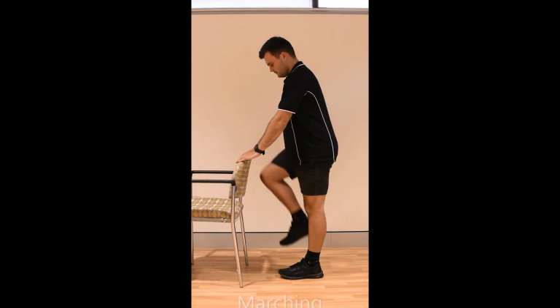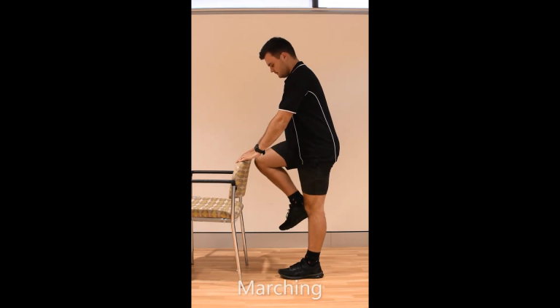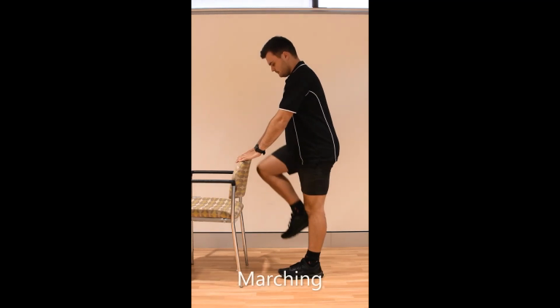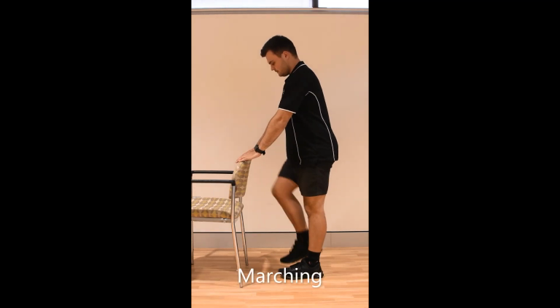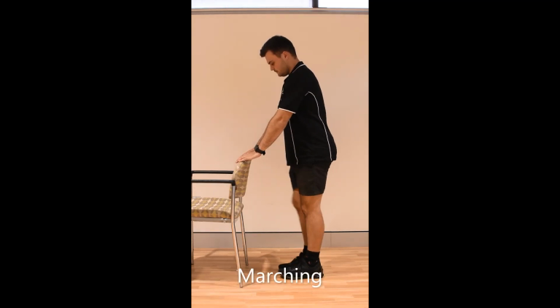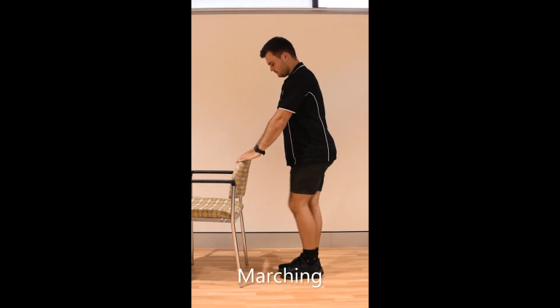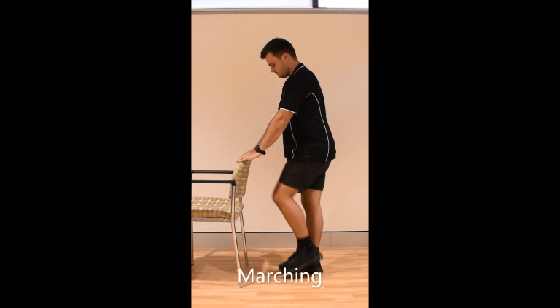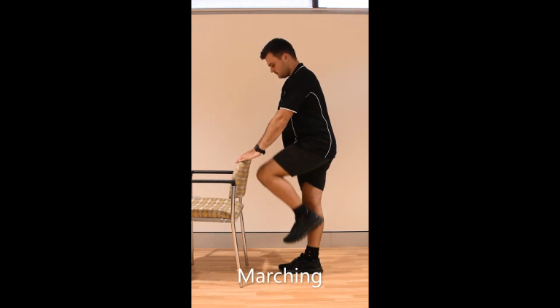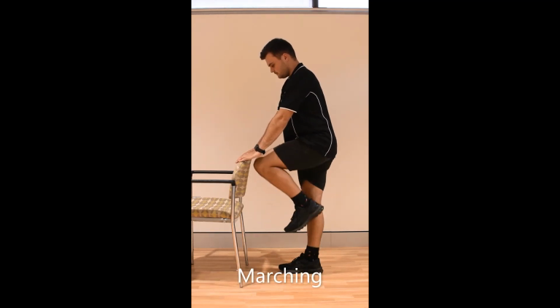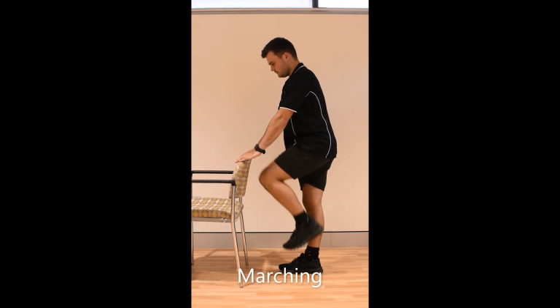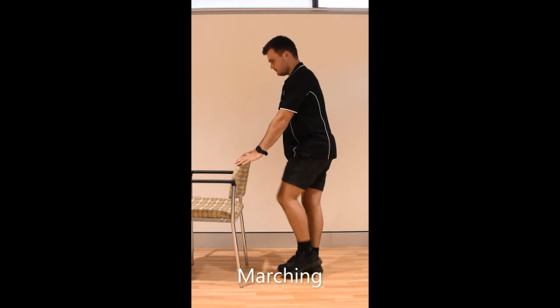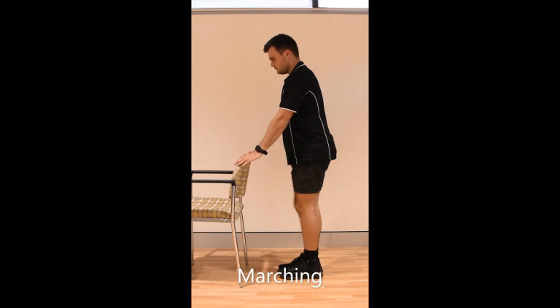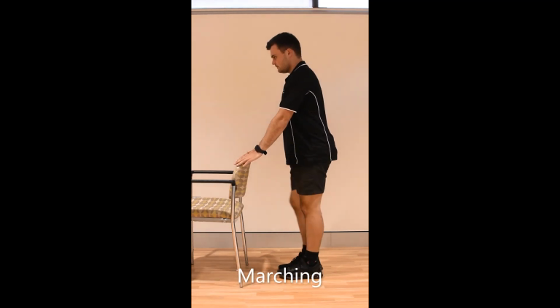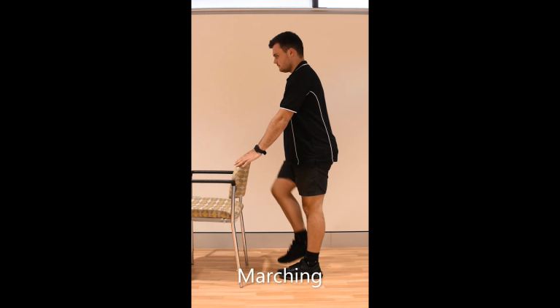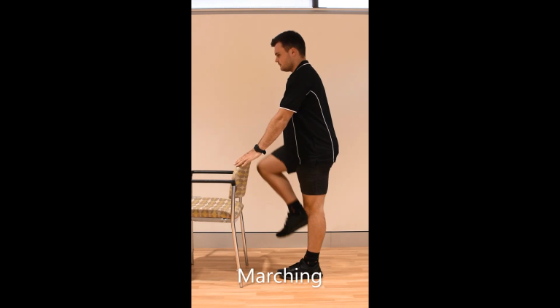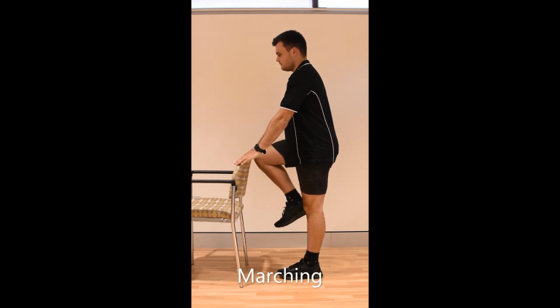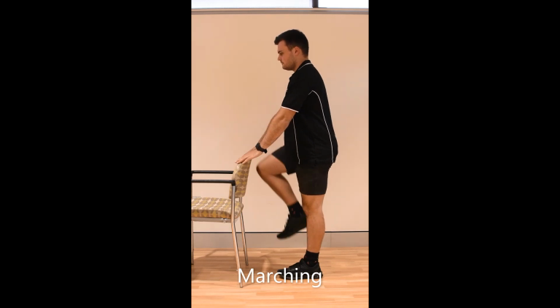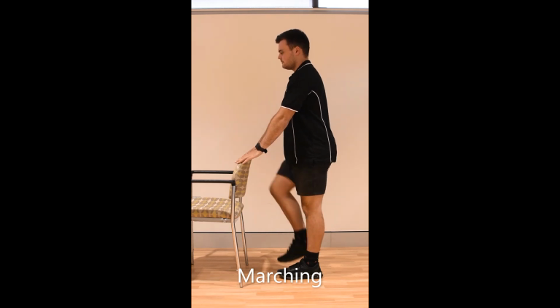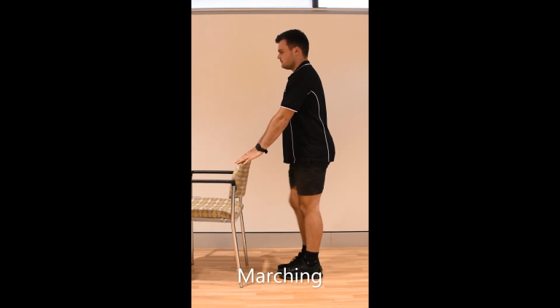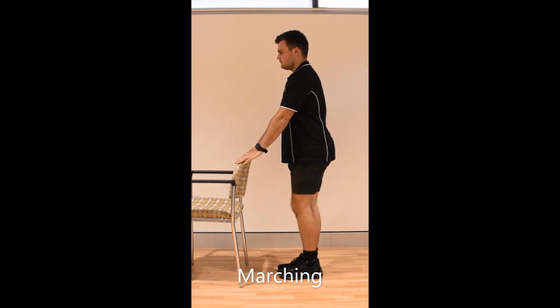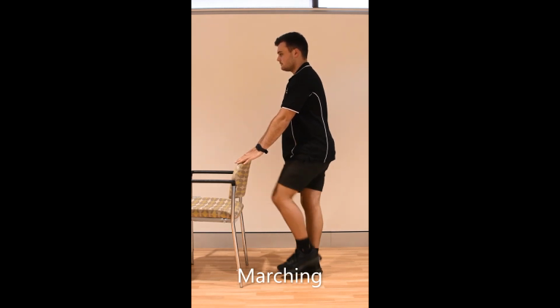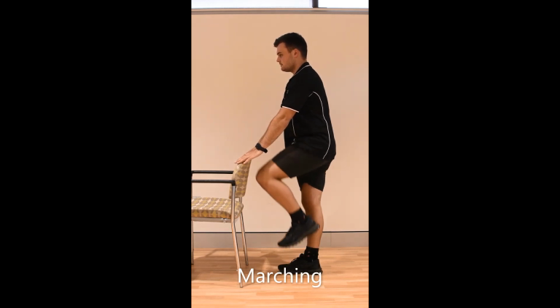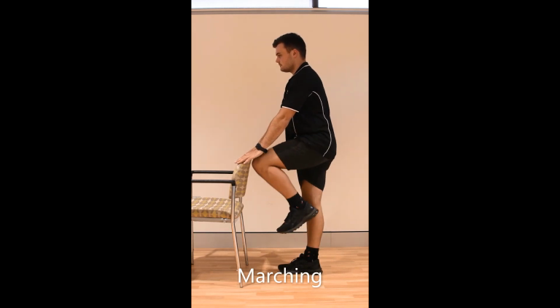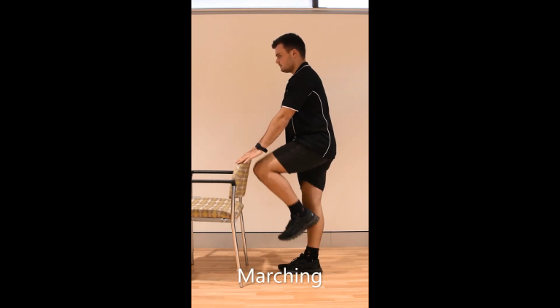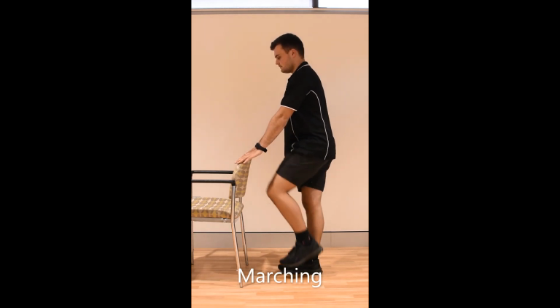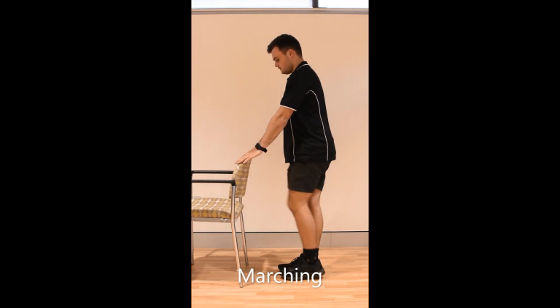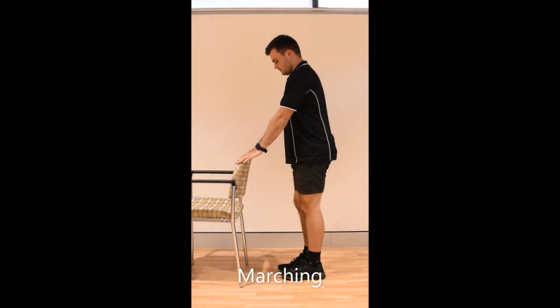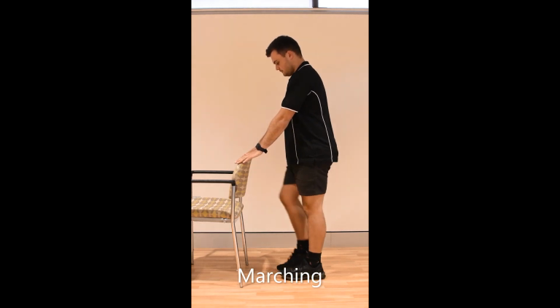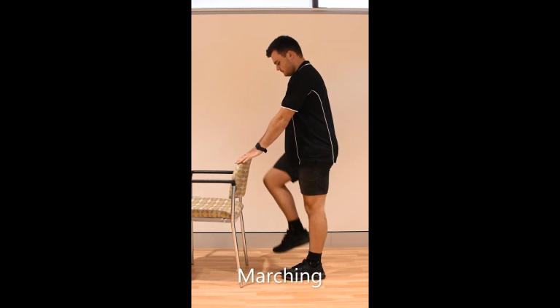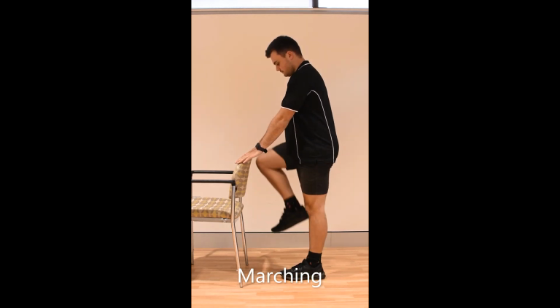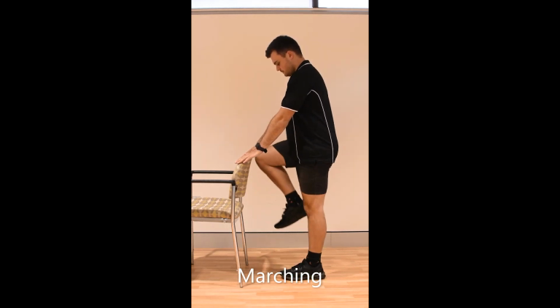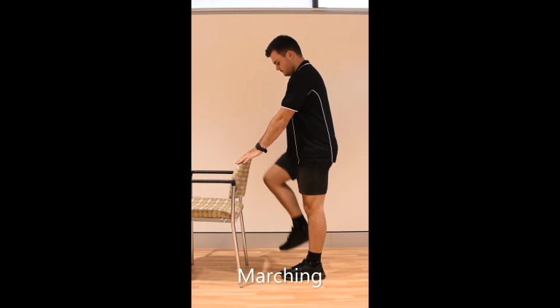March on the spot. Hold onto something sturdy for balance. Try to lift your knees up nice and high.